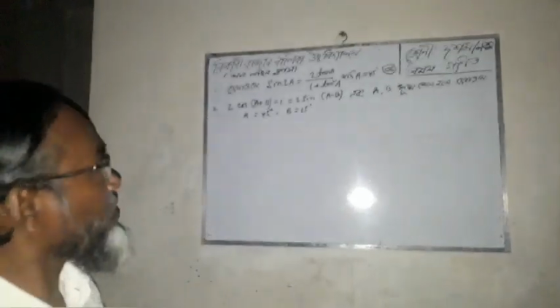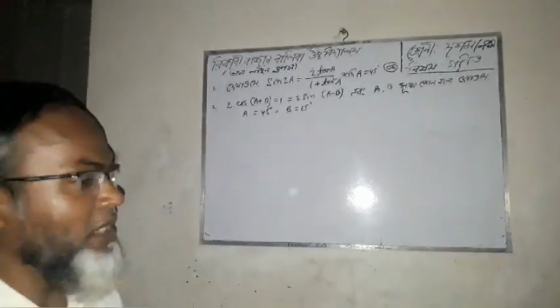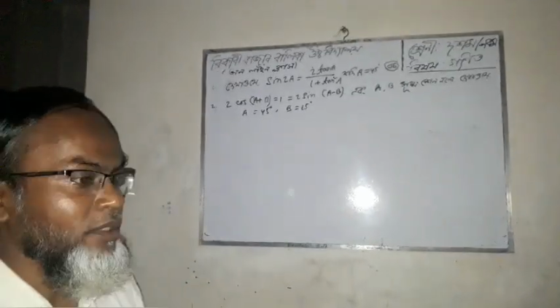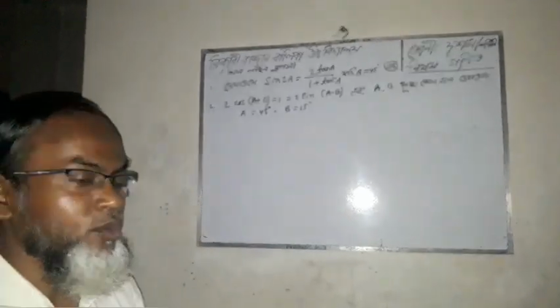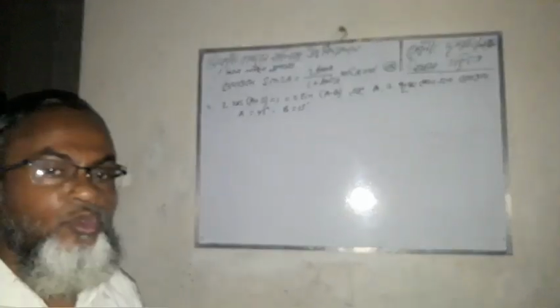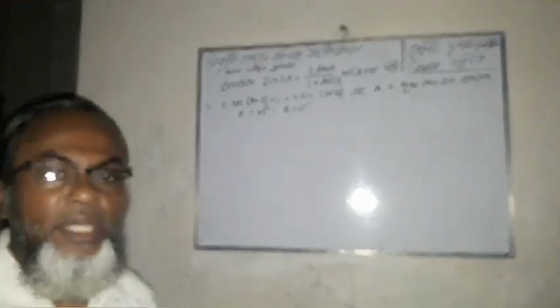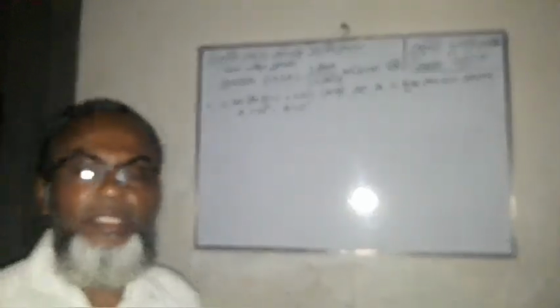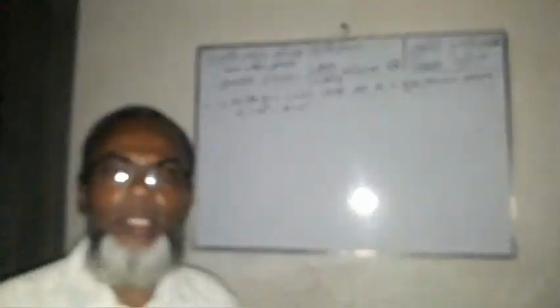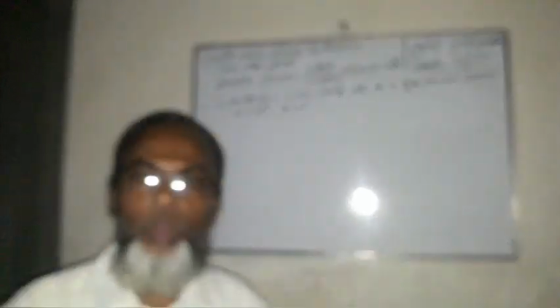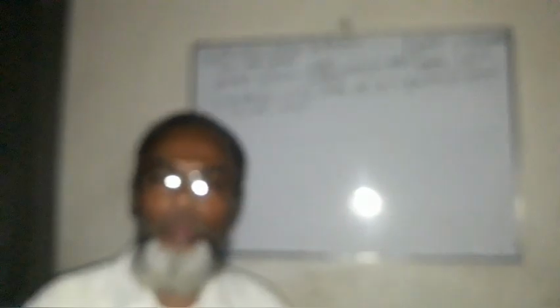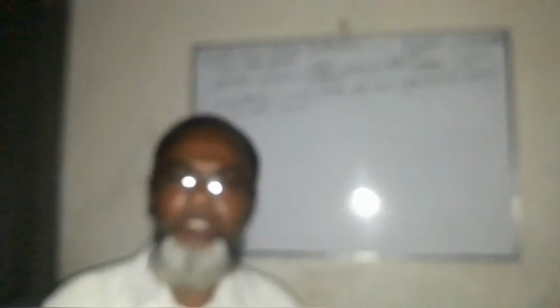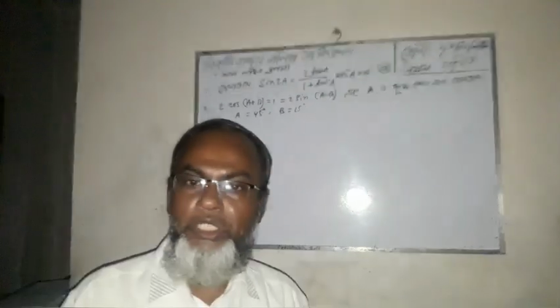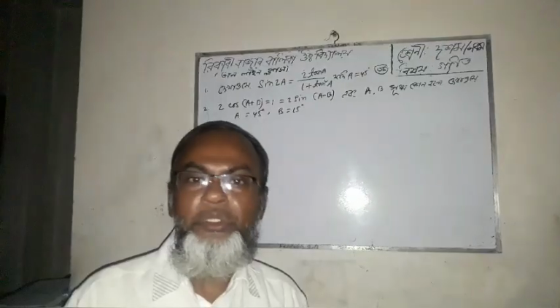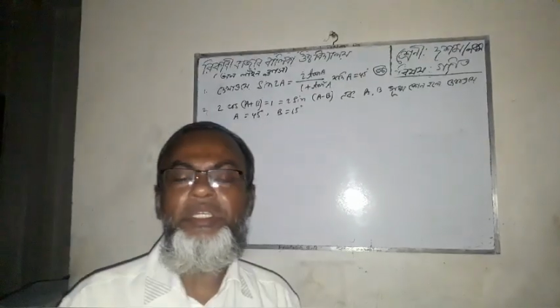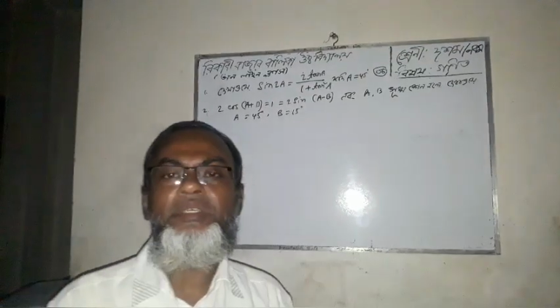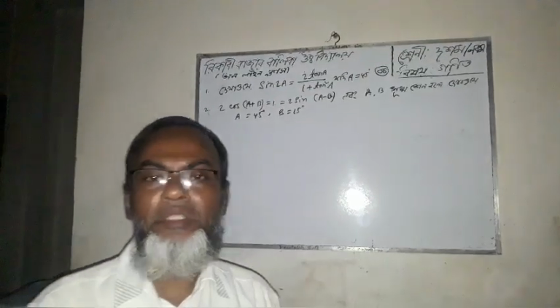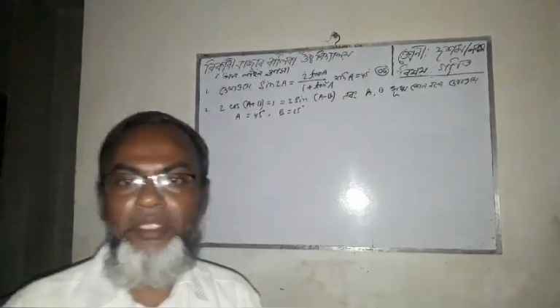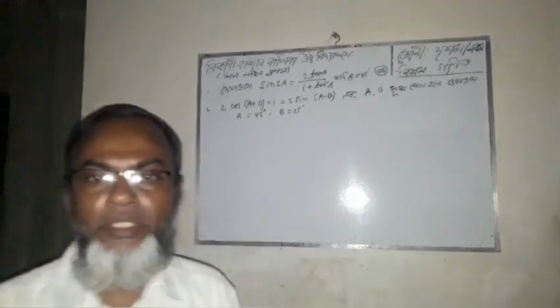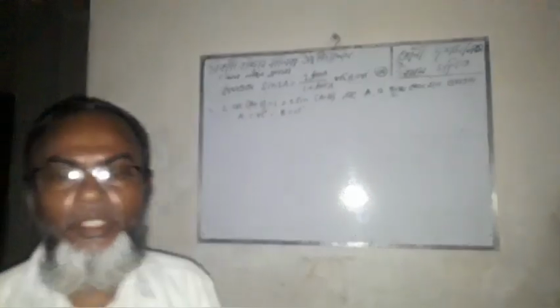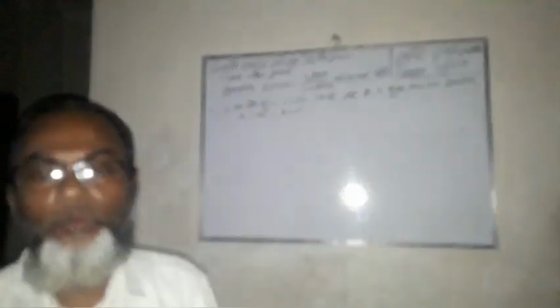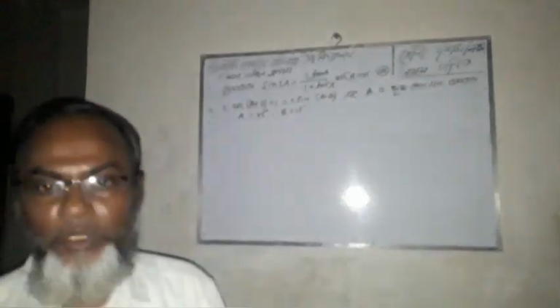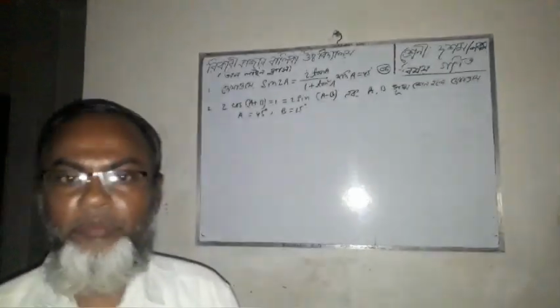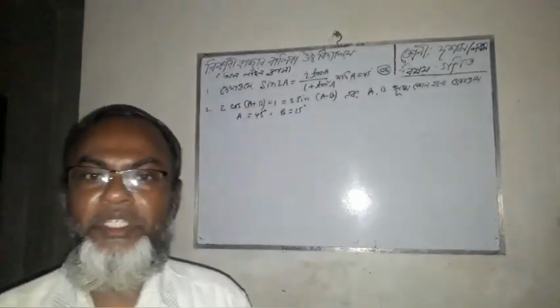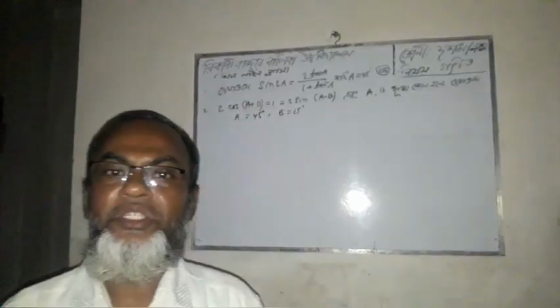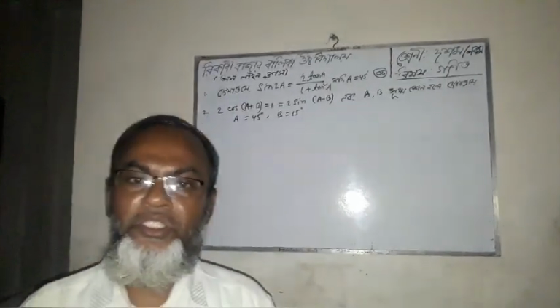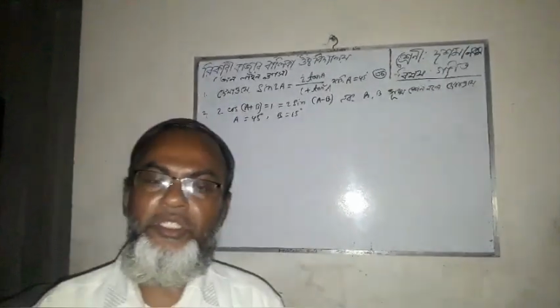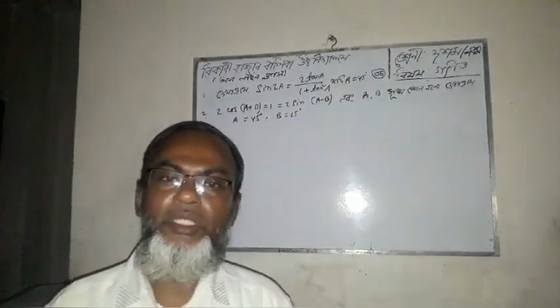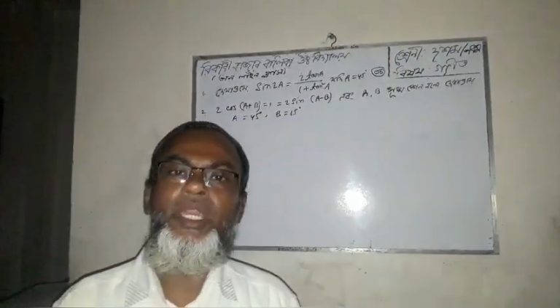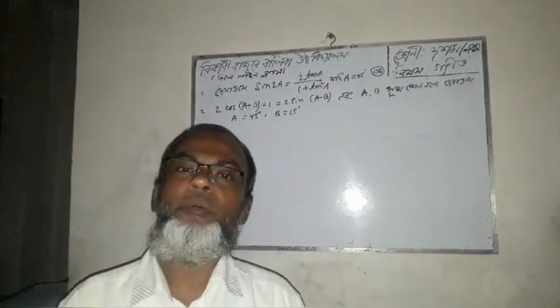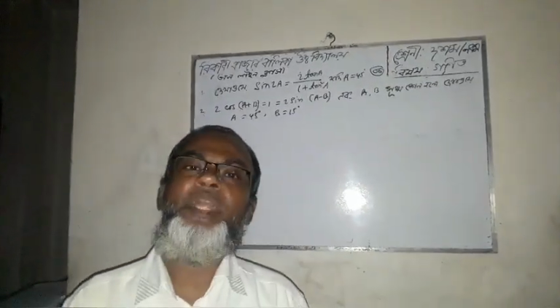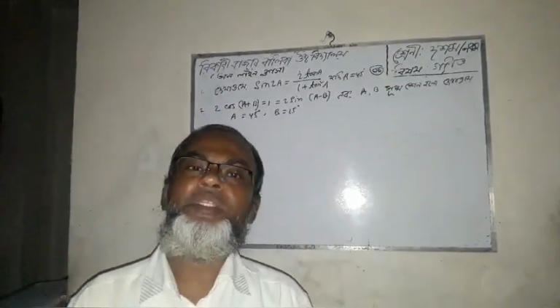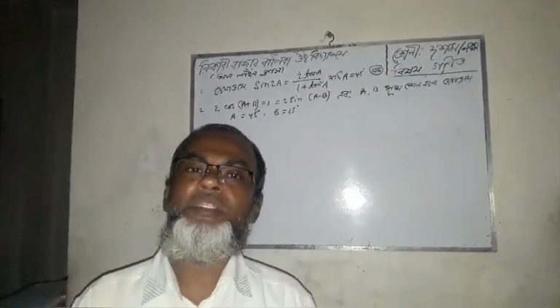Cosine, cosec, cot. Zero degree, 30 degree, 45 degree, 60 degree, and 90 degree.